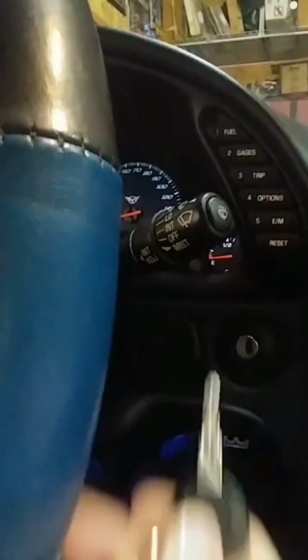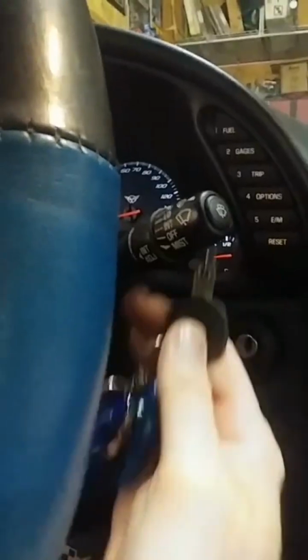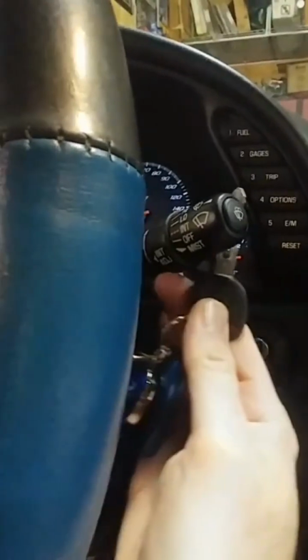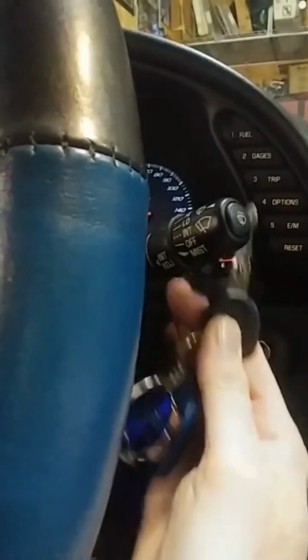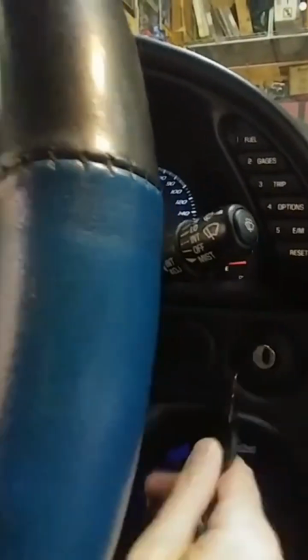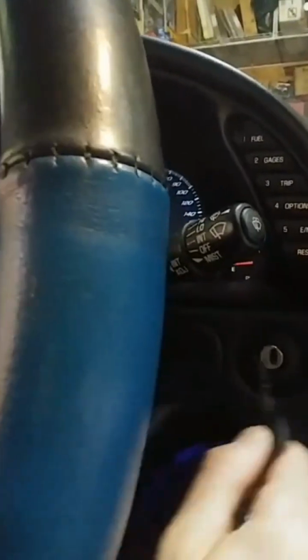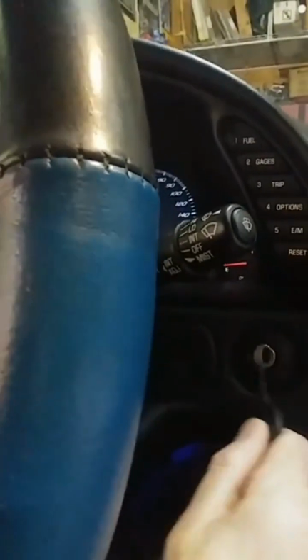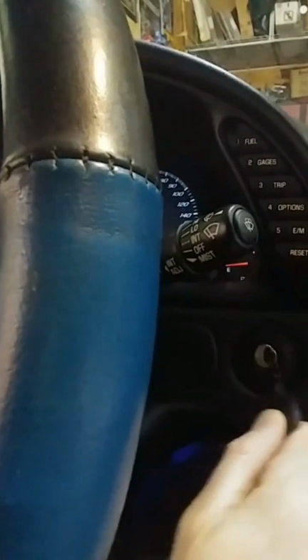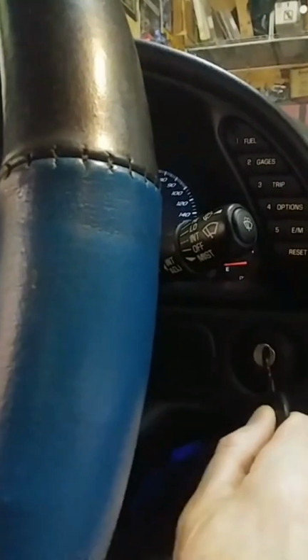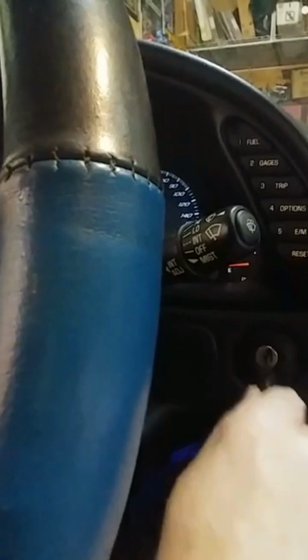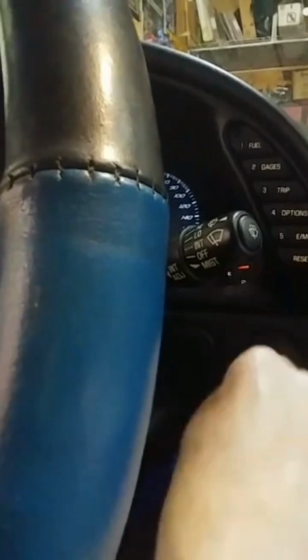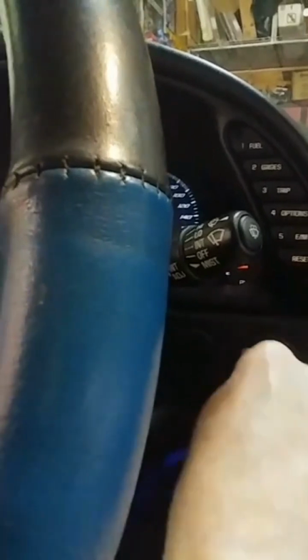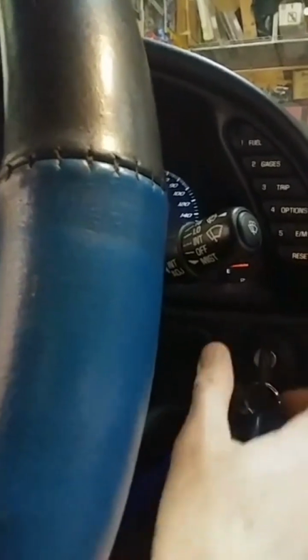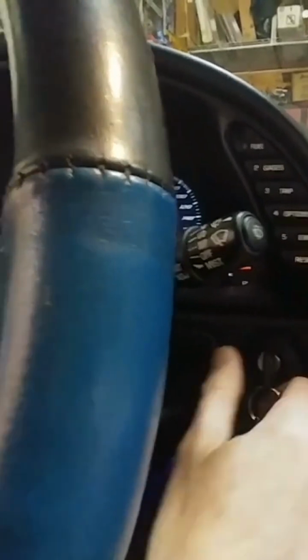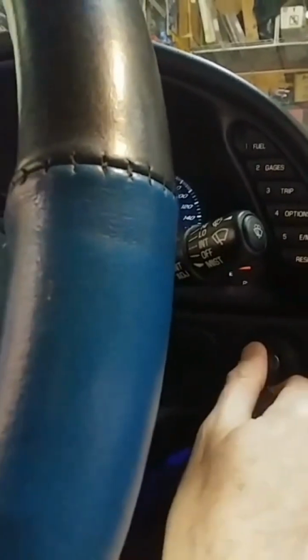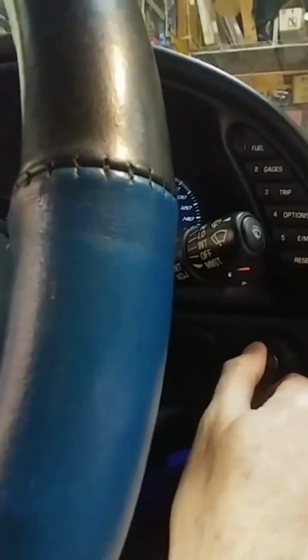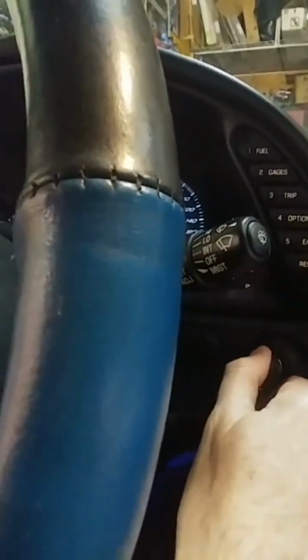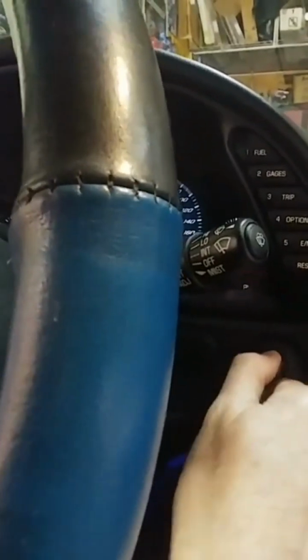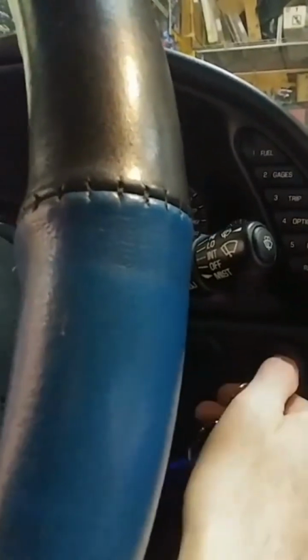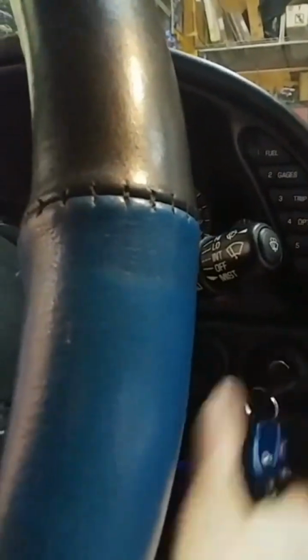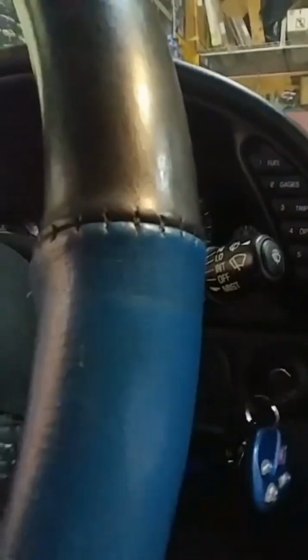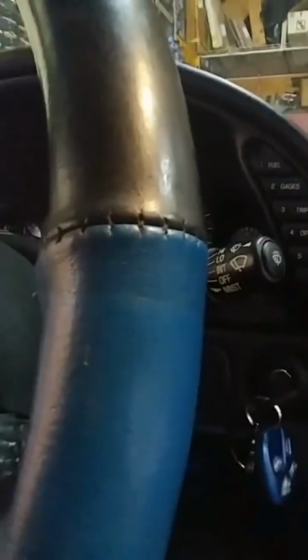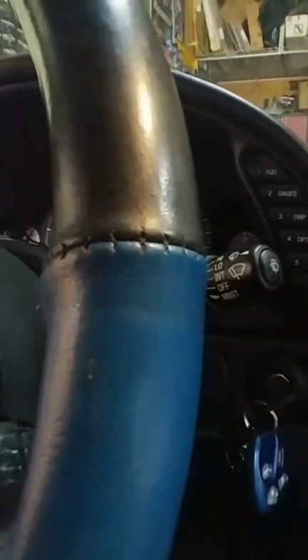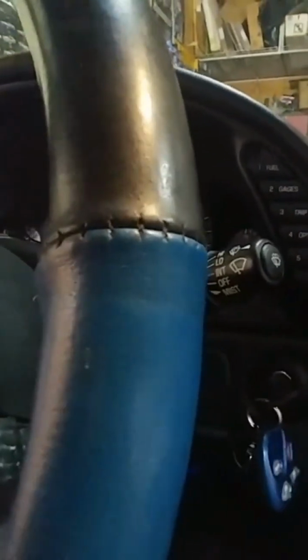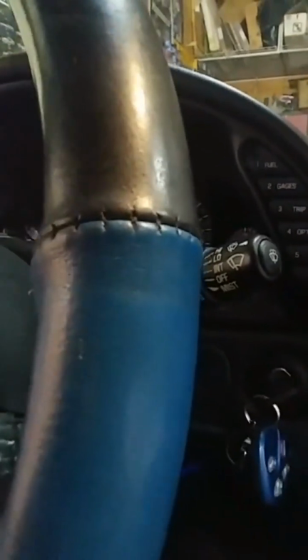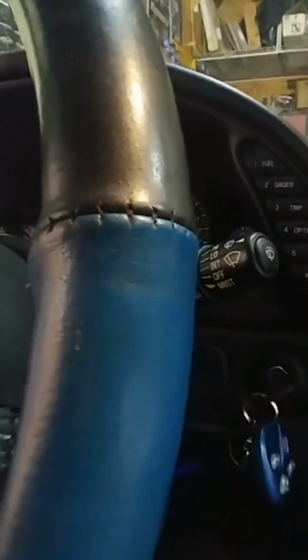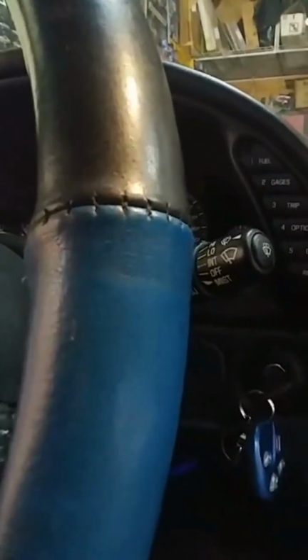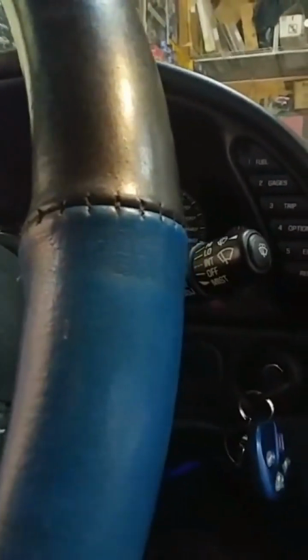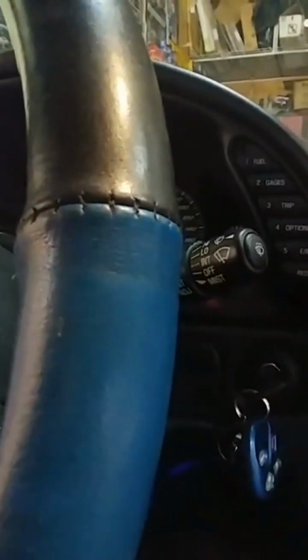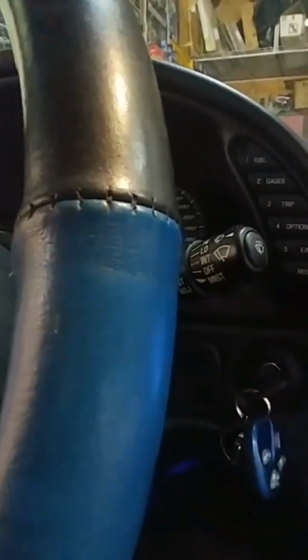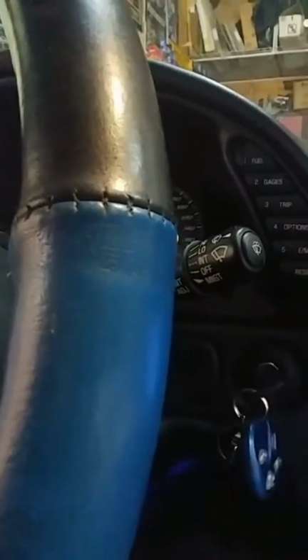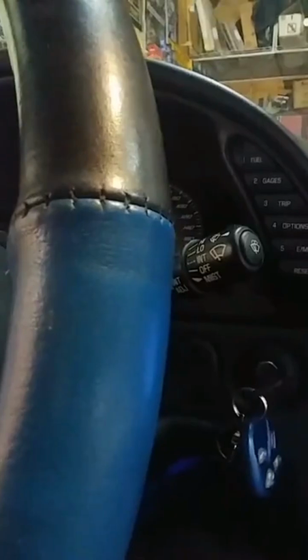First thing I need to do is take the key, put it in the ignition, and turn to the on position without starting the vehicle.